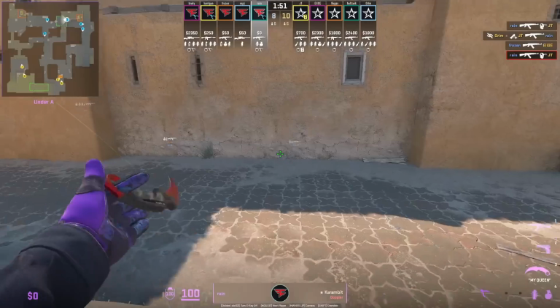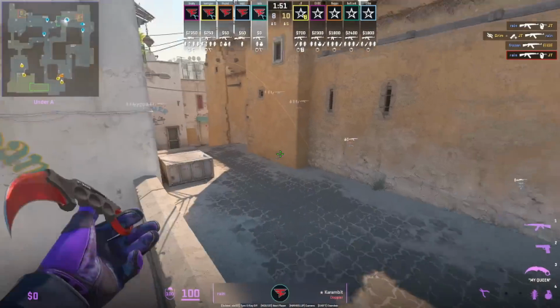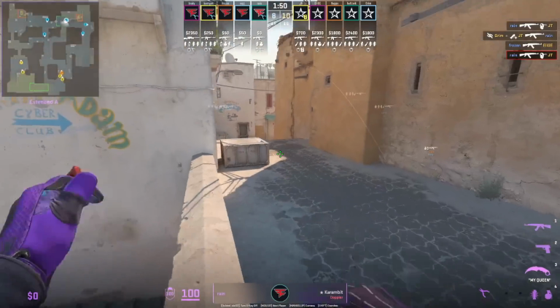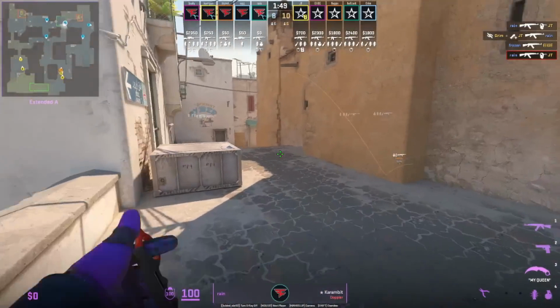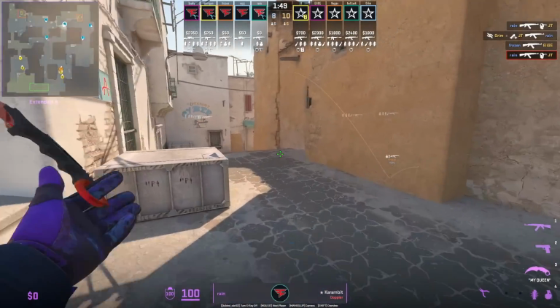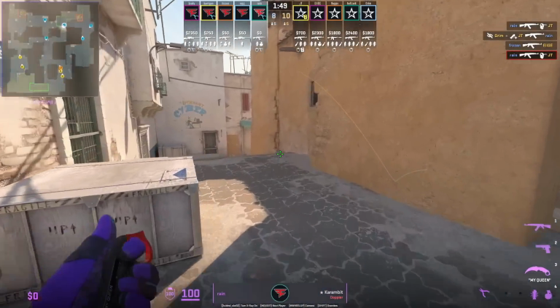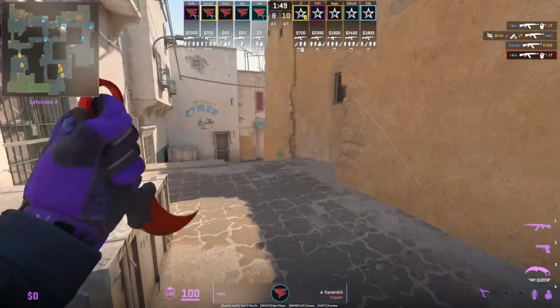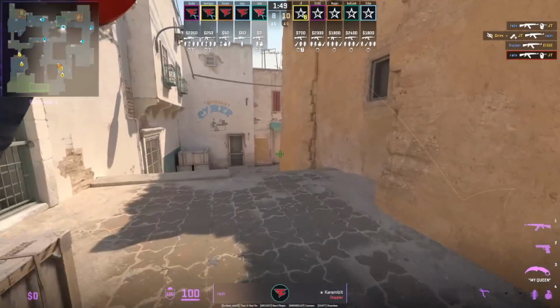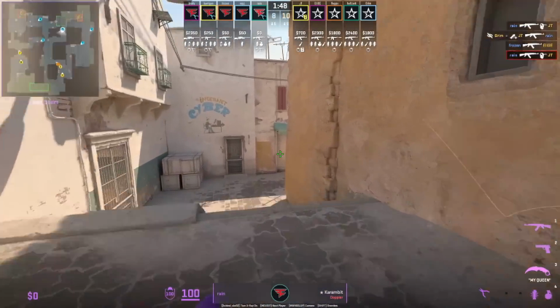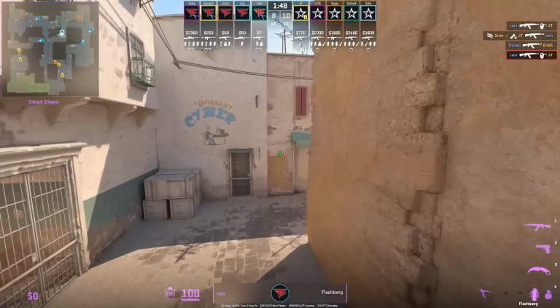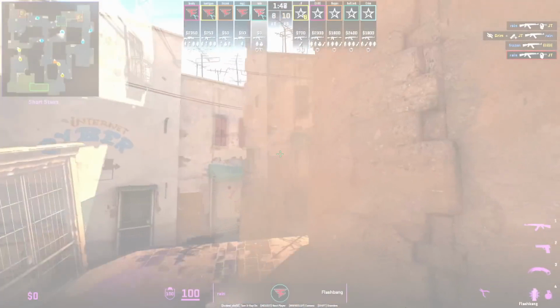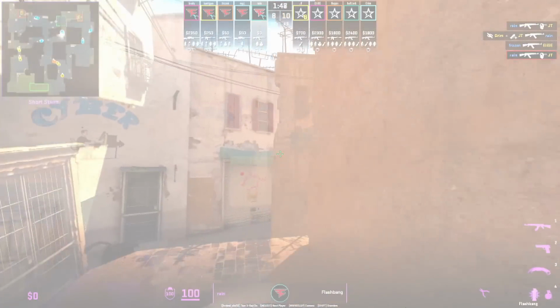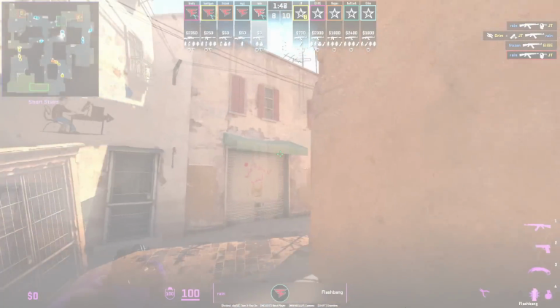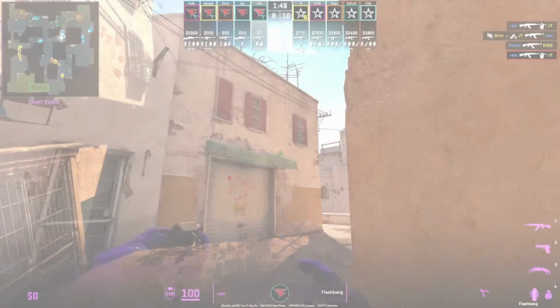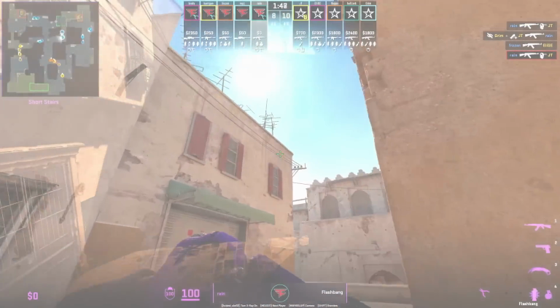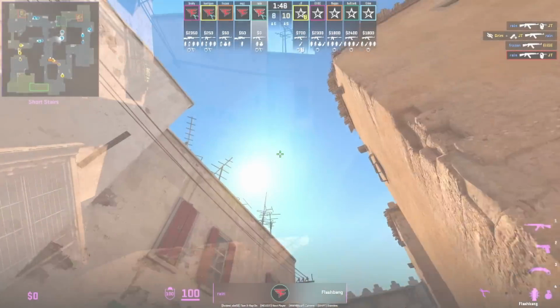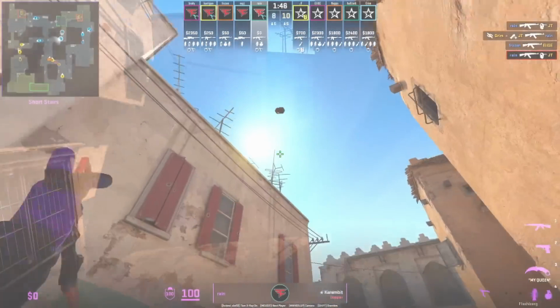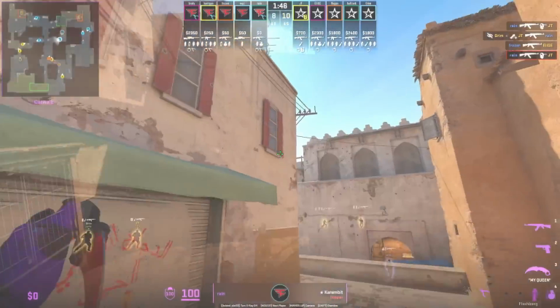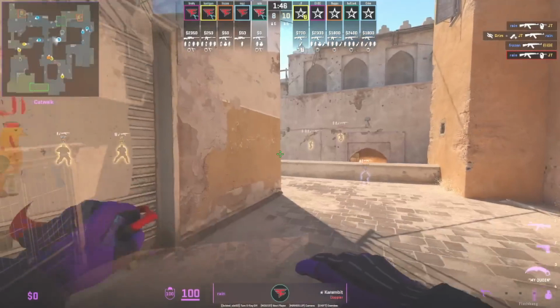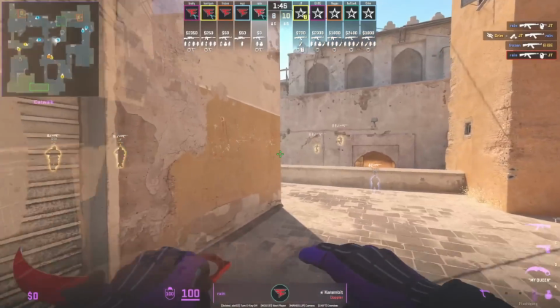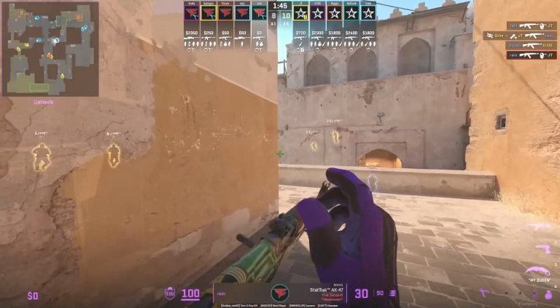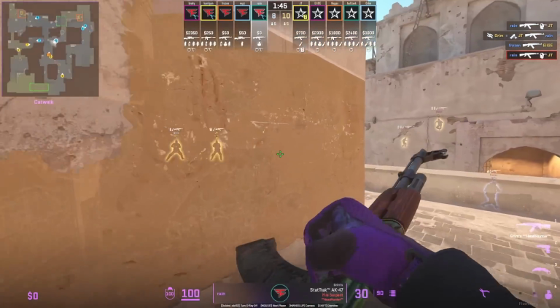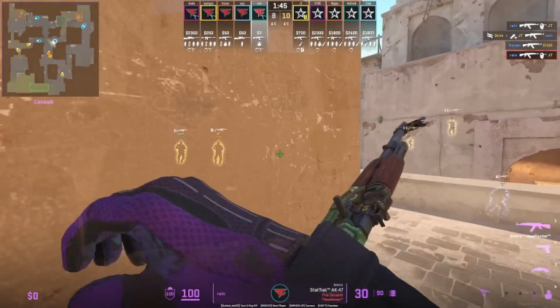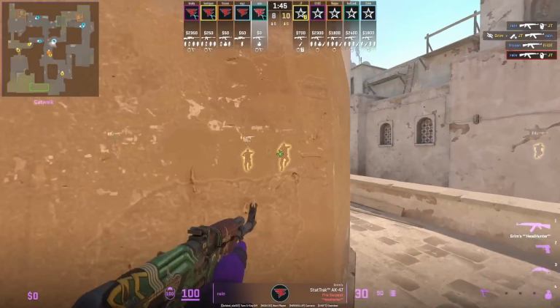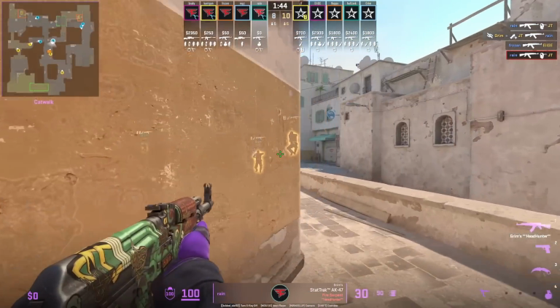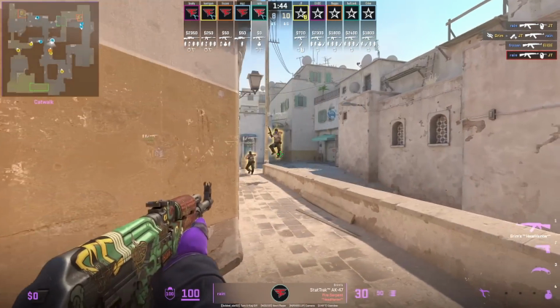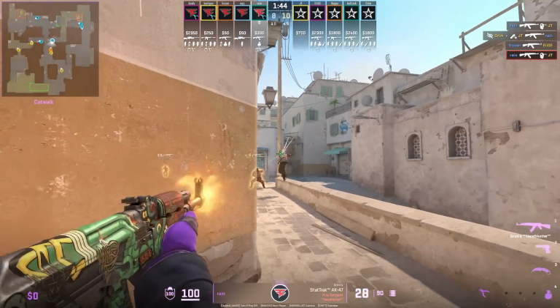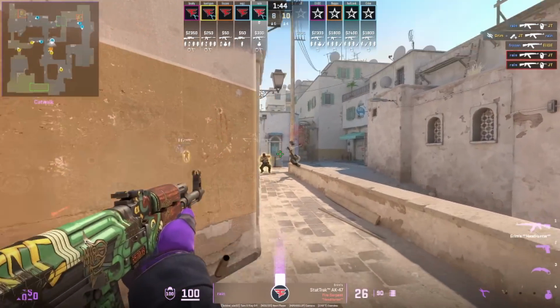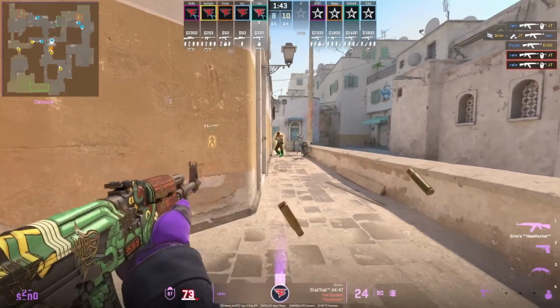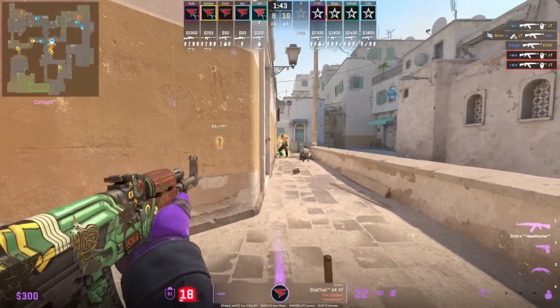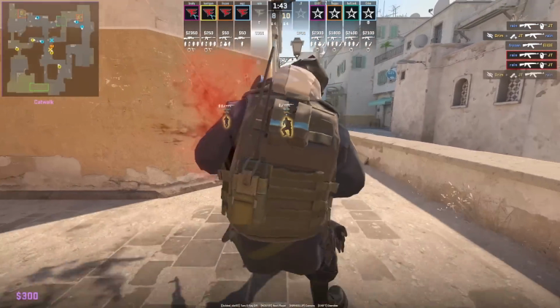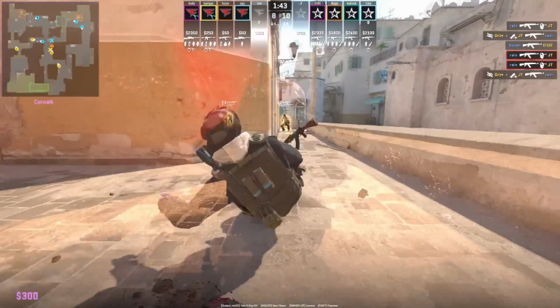The easiest frag you'll get on the CT side: boost yourself short, throw a flash over the wall like this — how Rain does — and get yourself a frag.